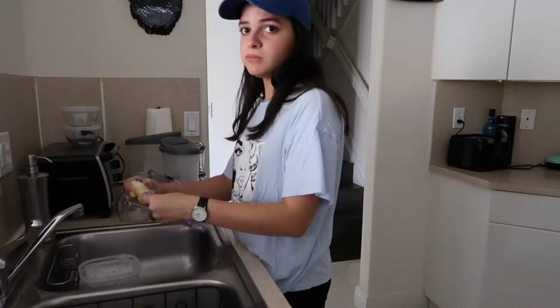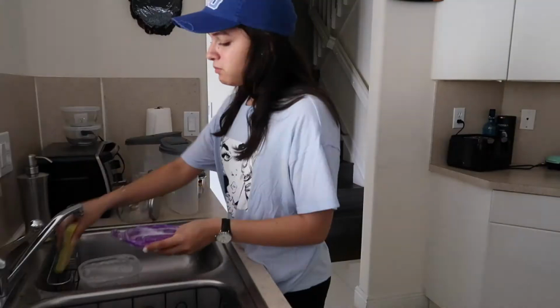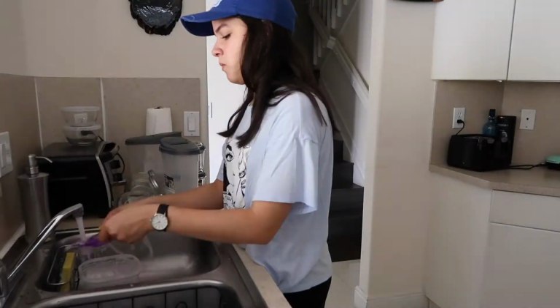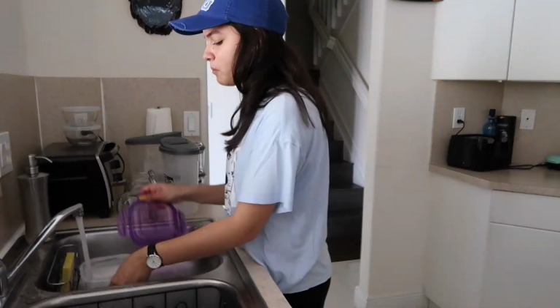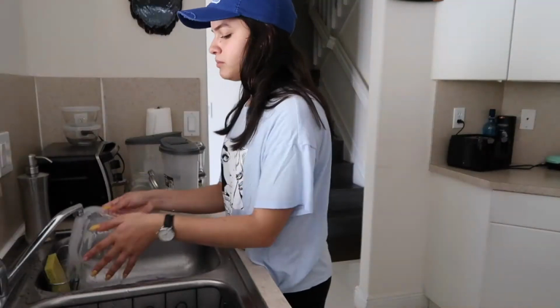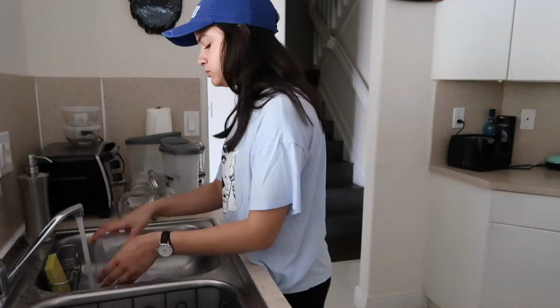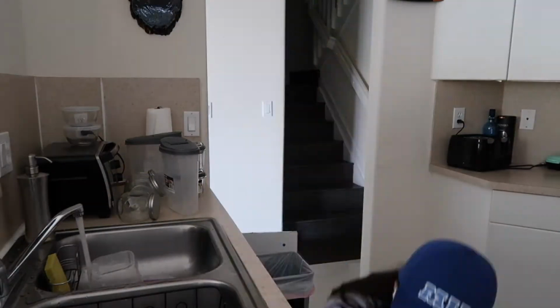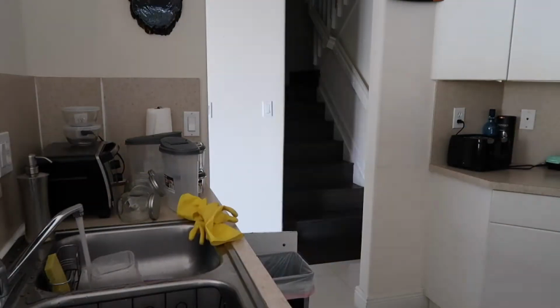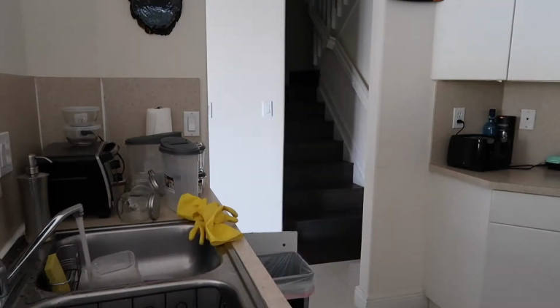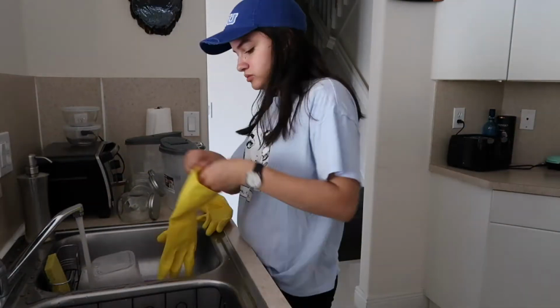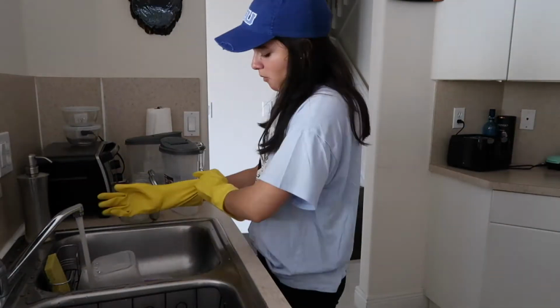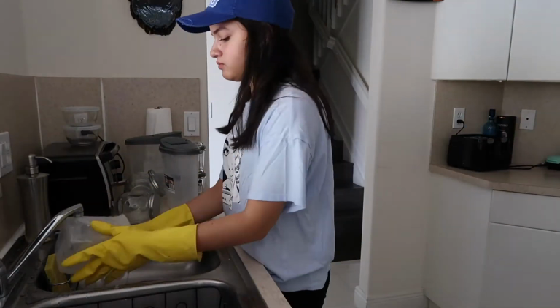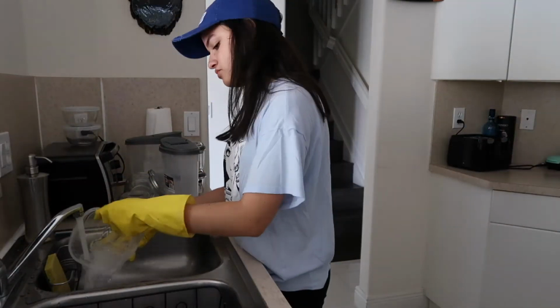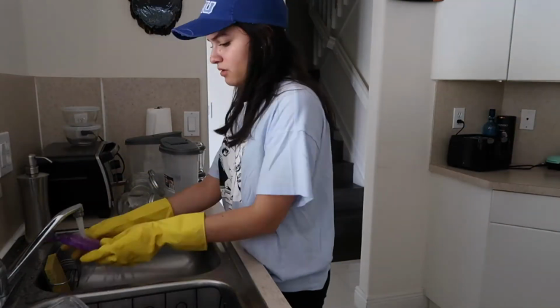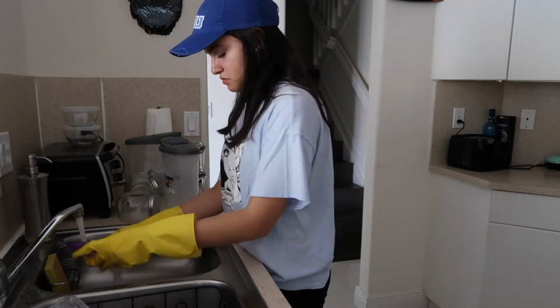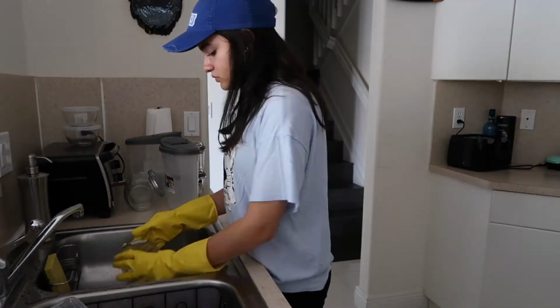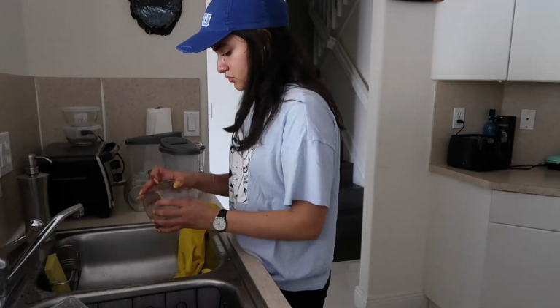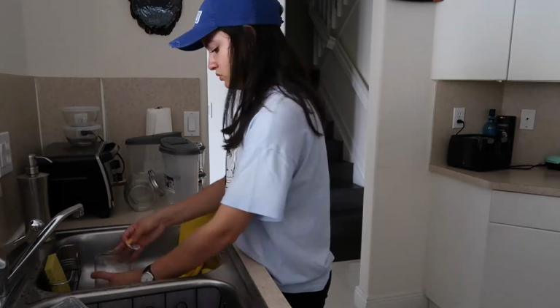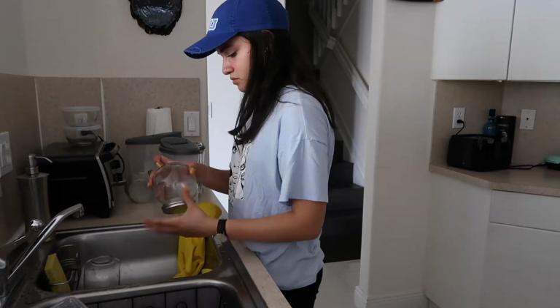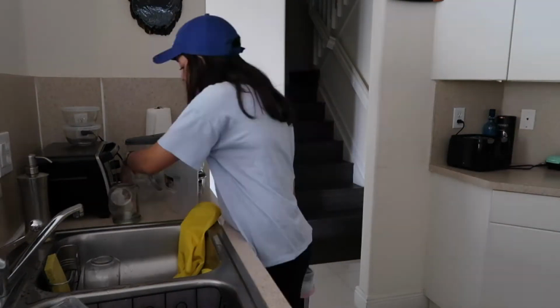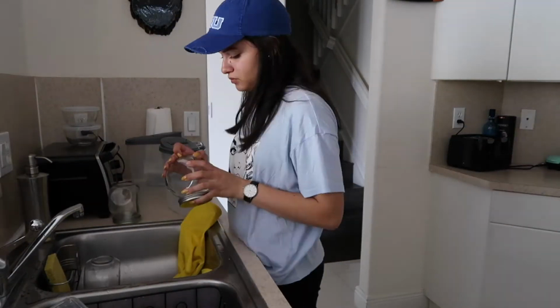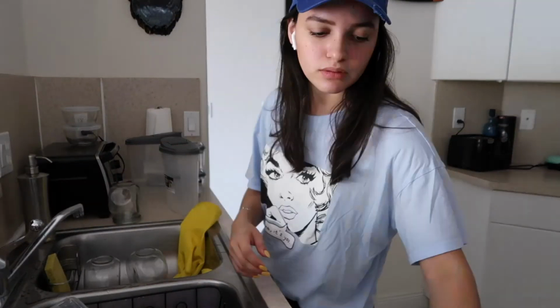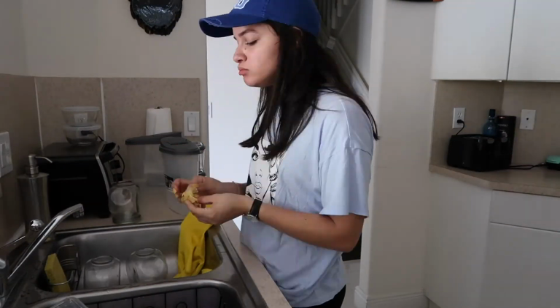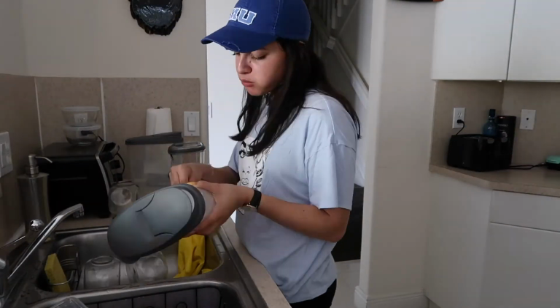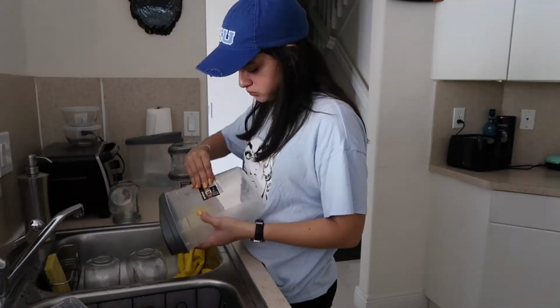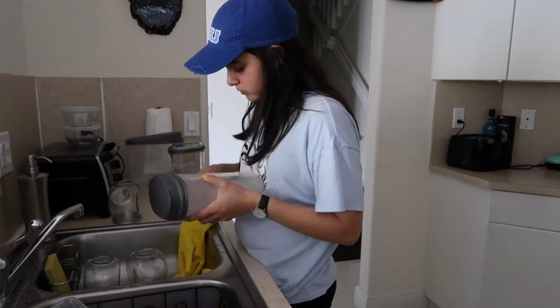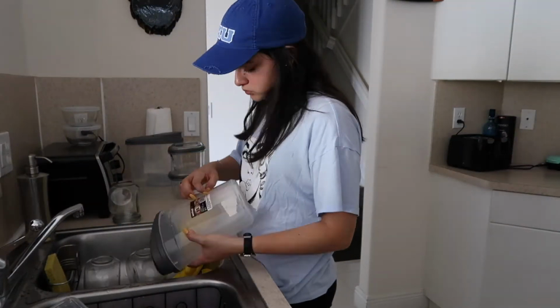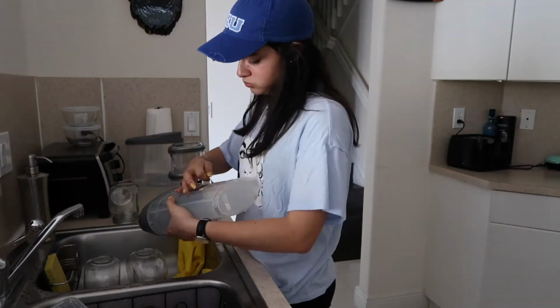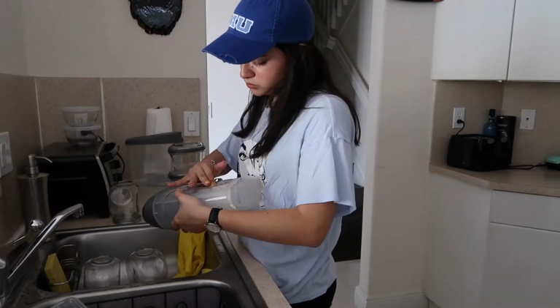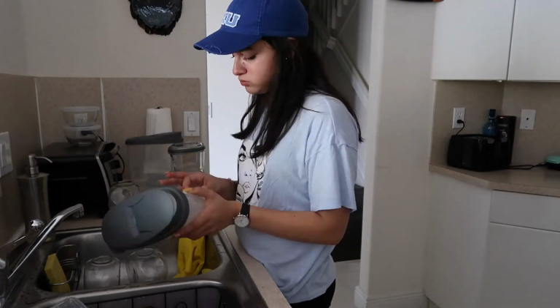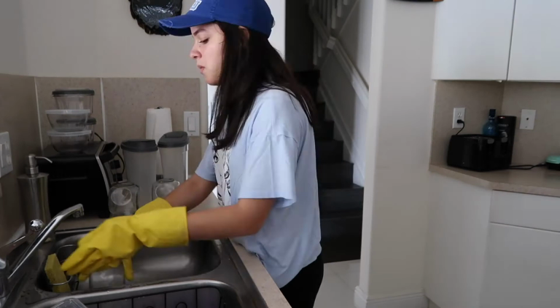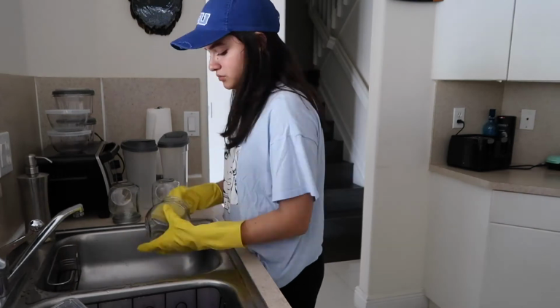I went ahead and took off all the labels and washed them with hot water to disinfect them.